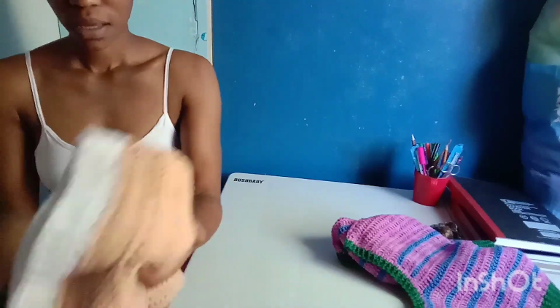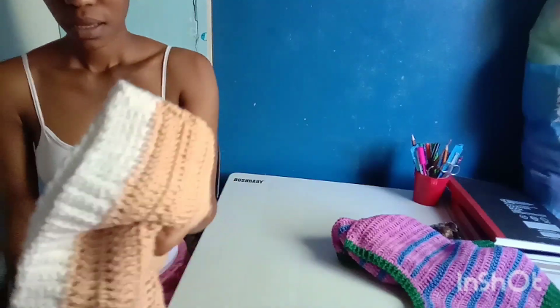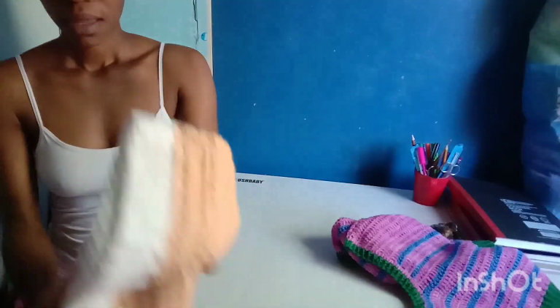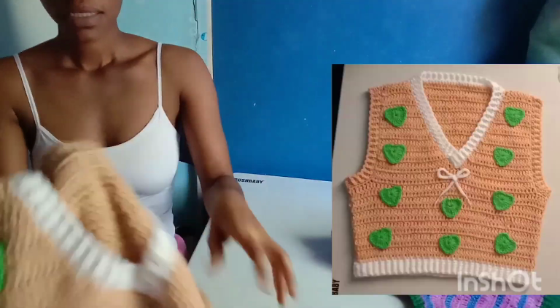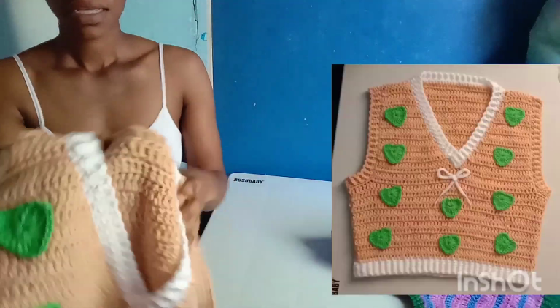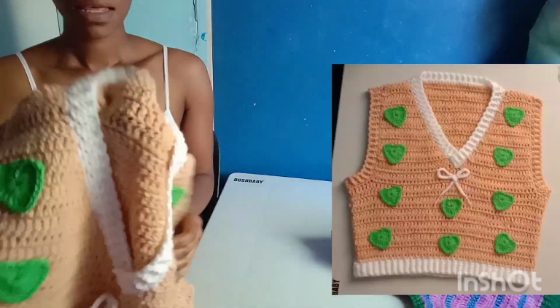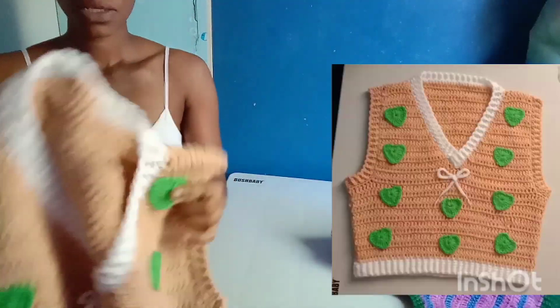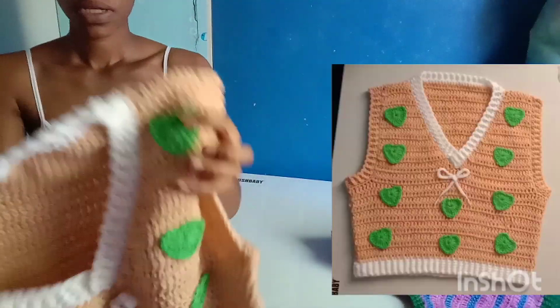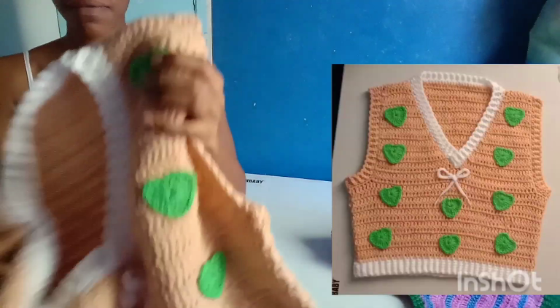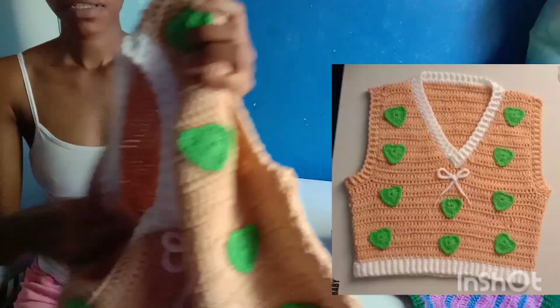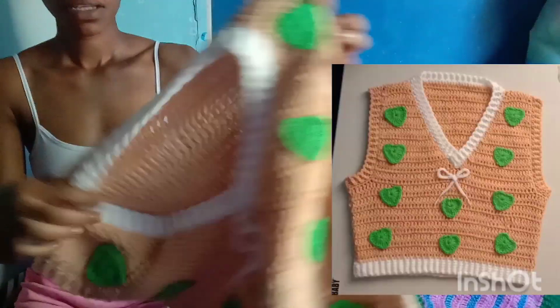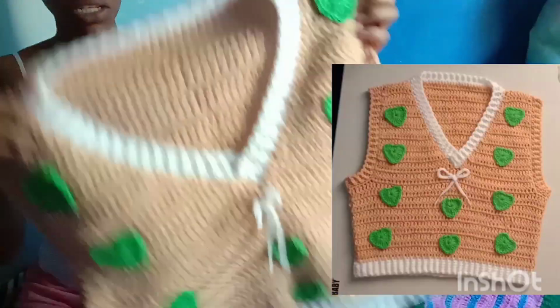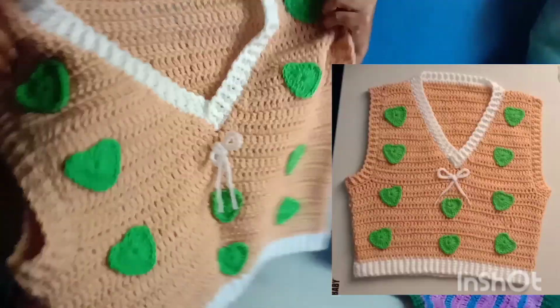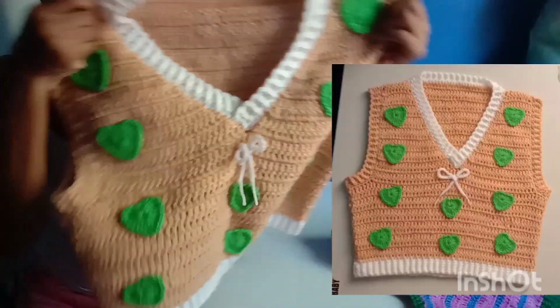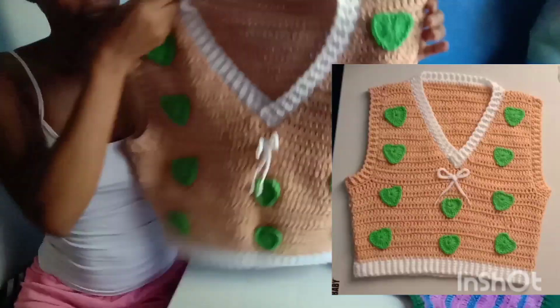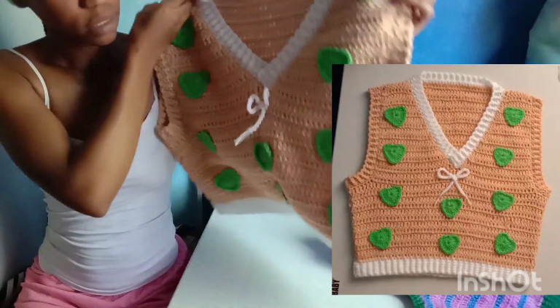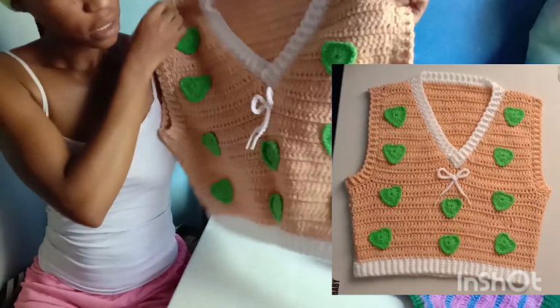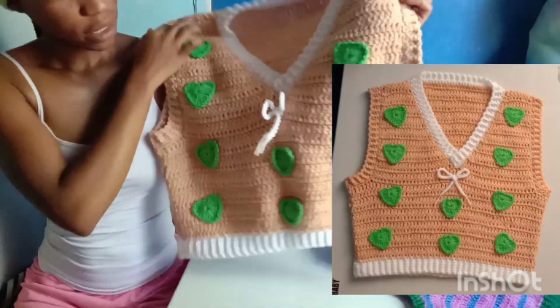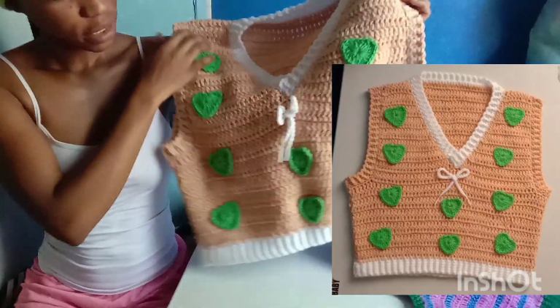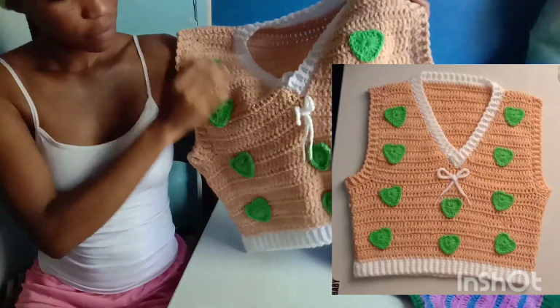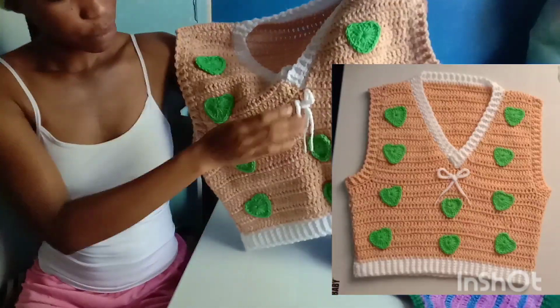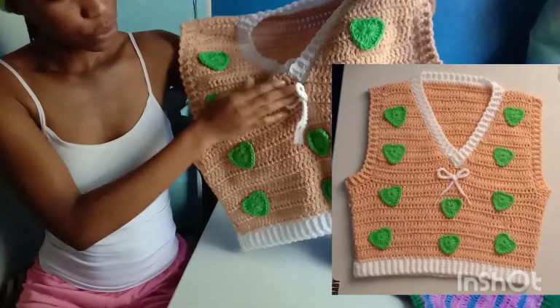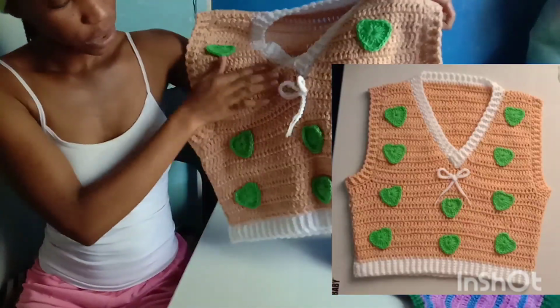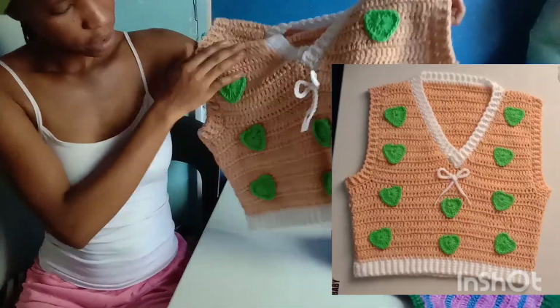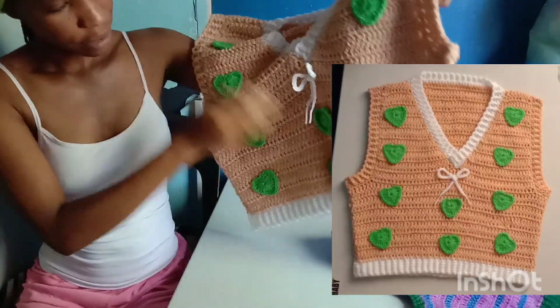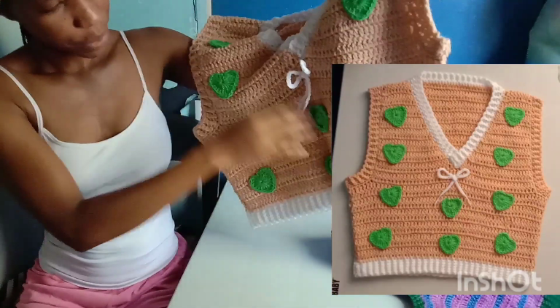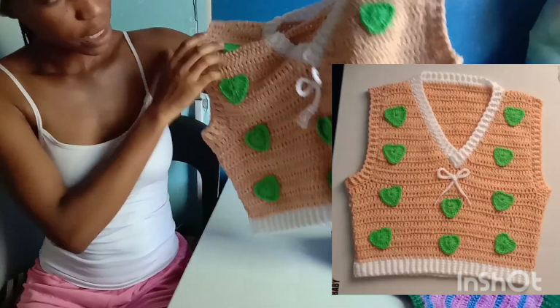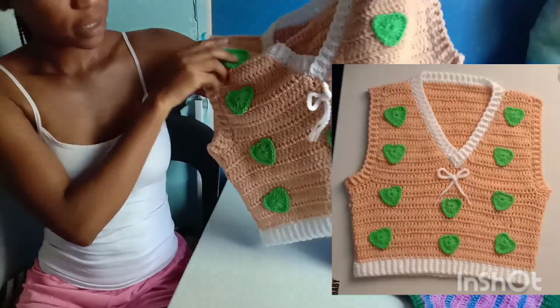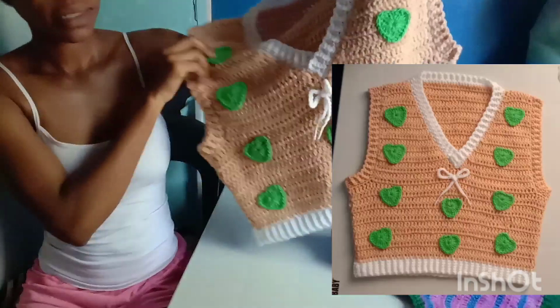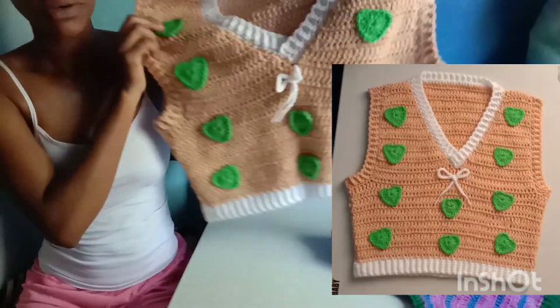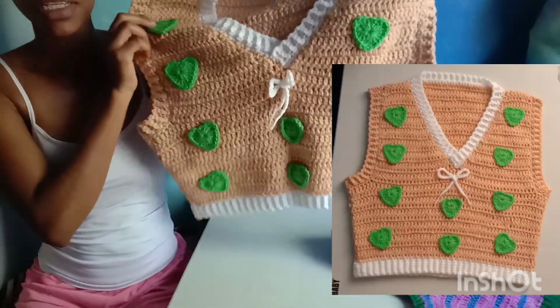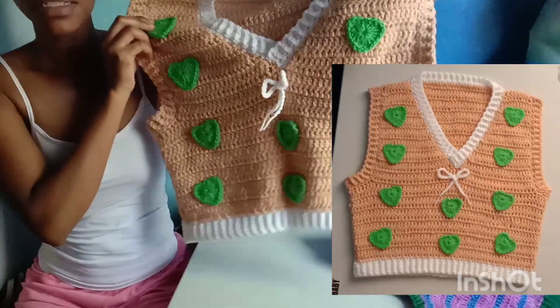This is another sweater vest that I just made. I just love the bow tie and the mini hats on it.